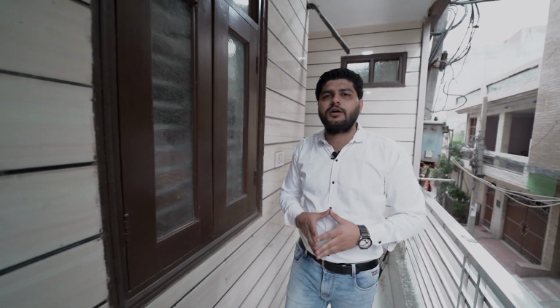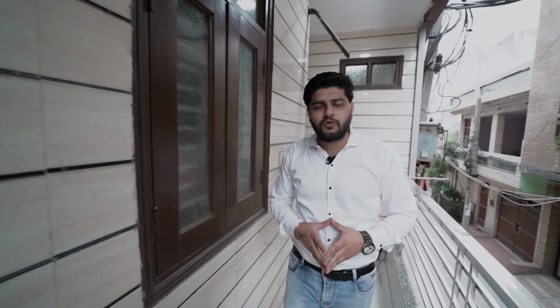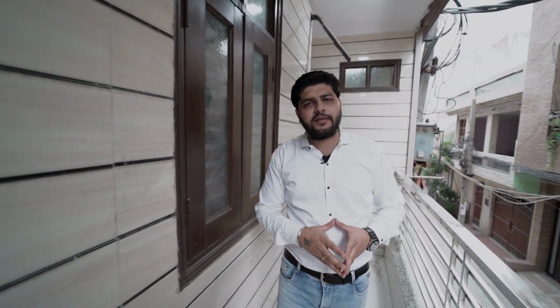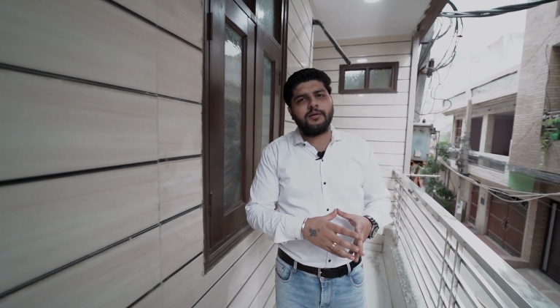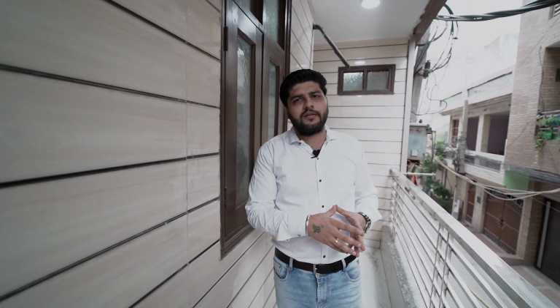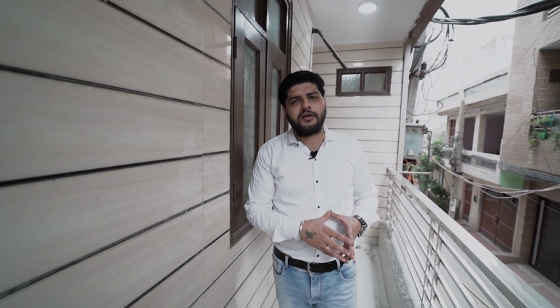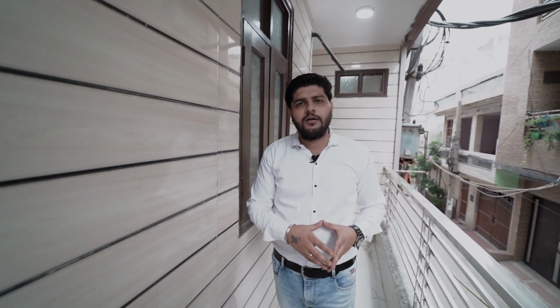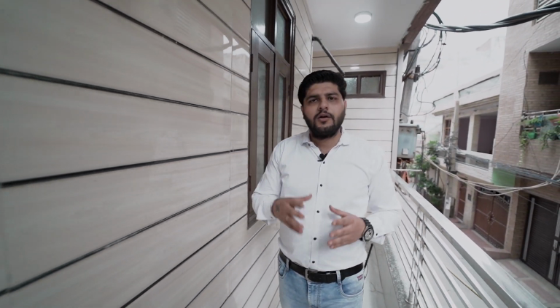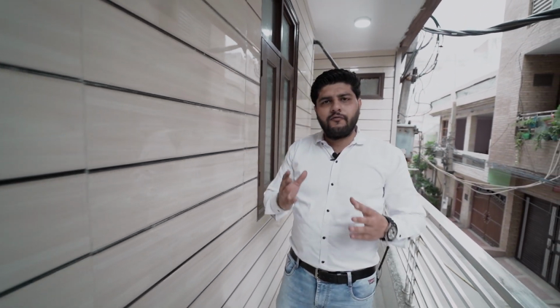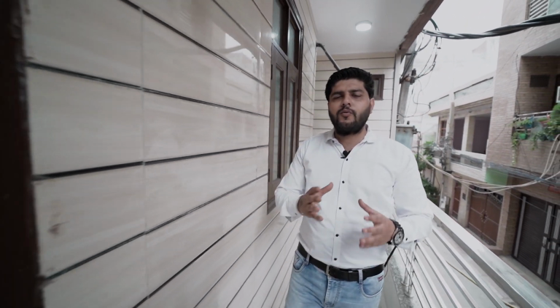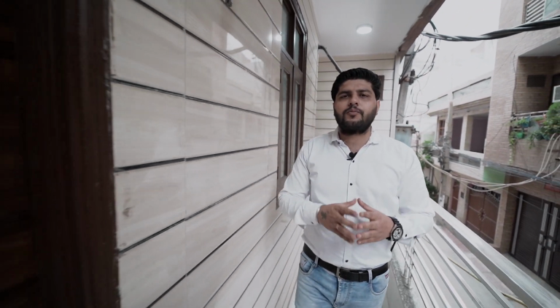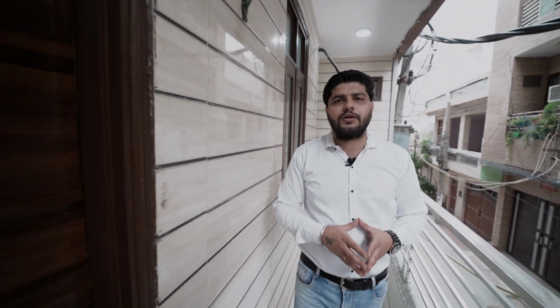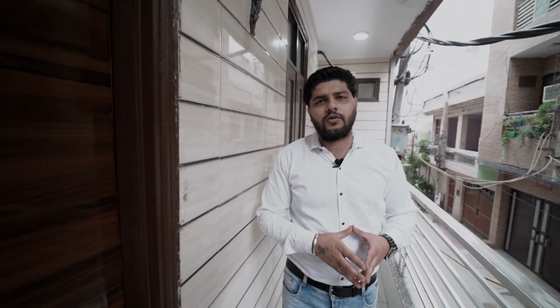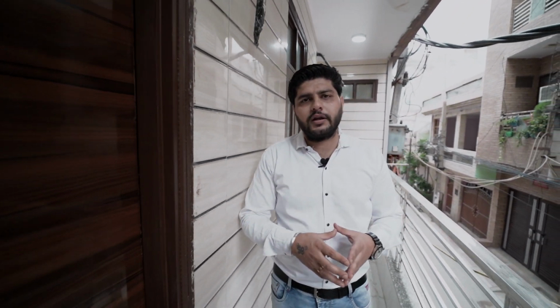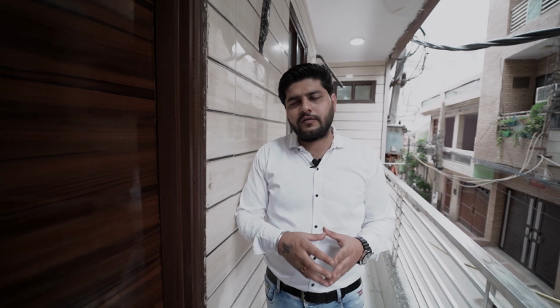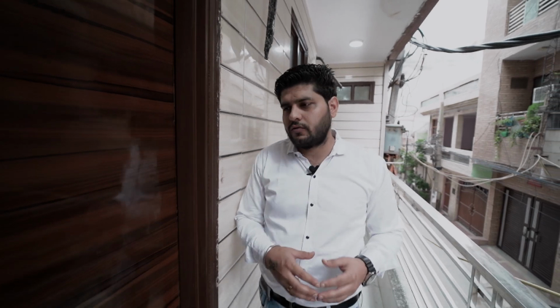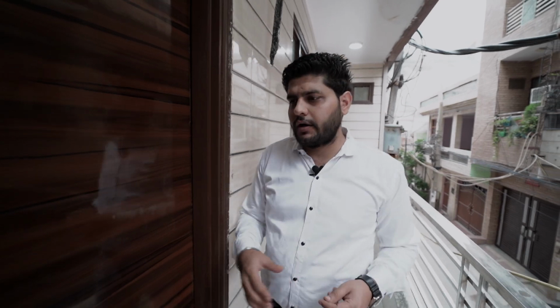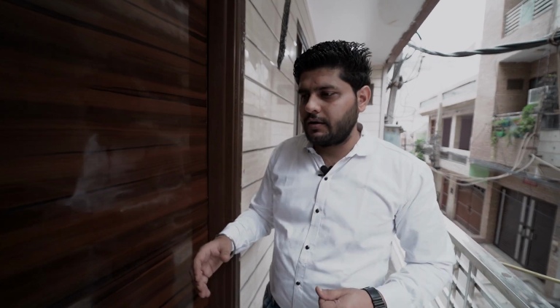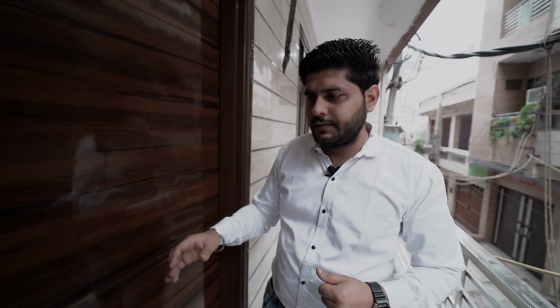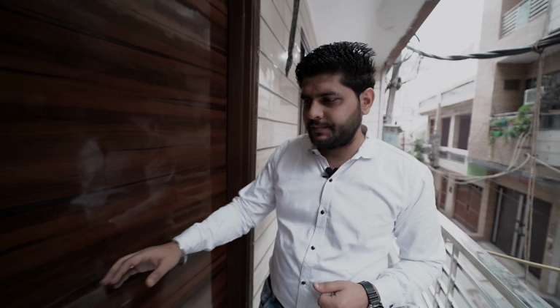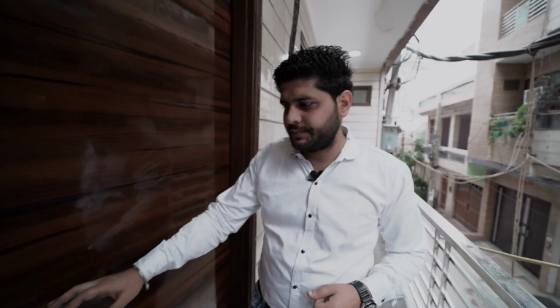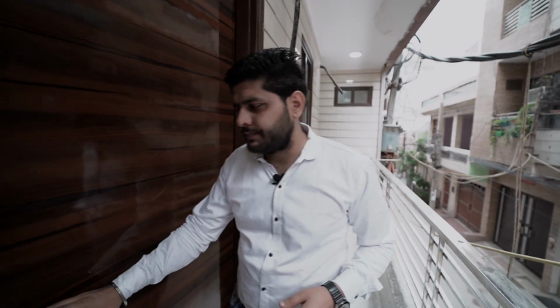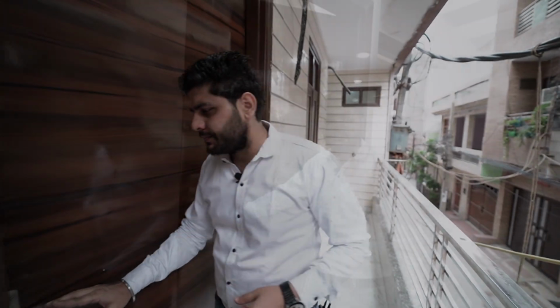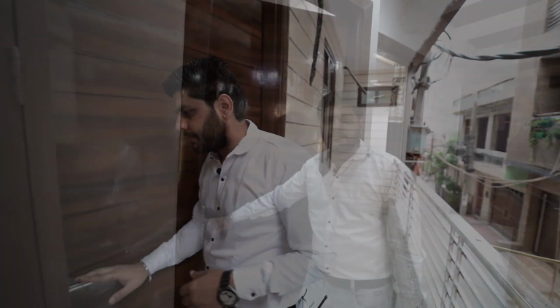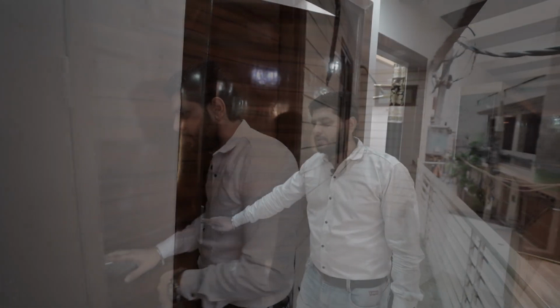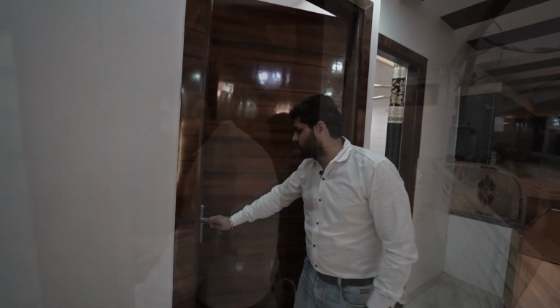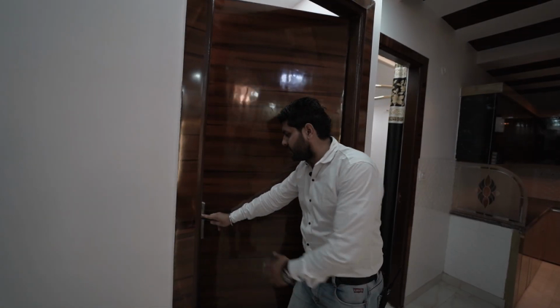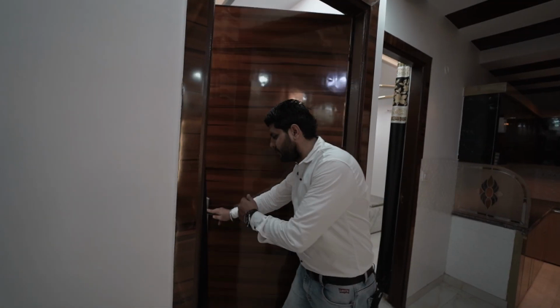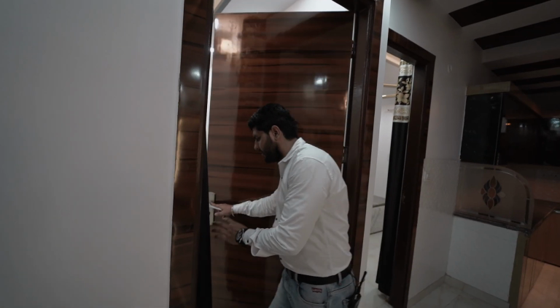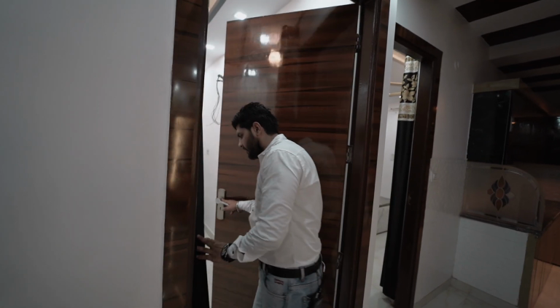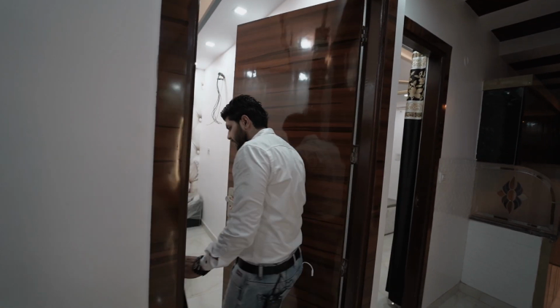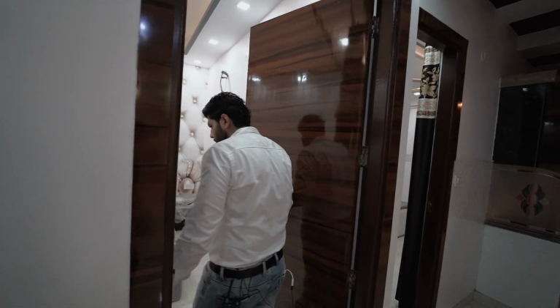Now the last room — the third room of this 3BHK flat. Let's take a look at the third room.